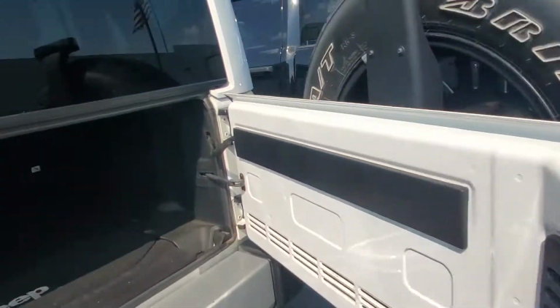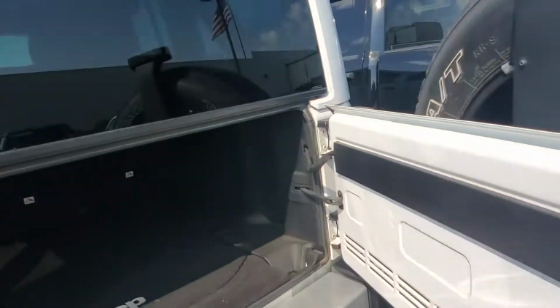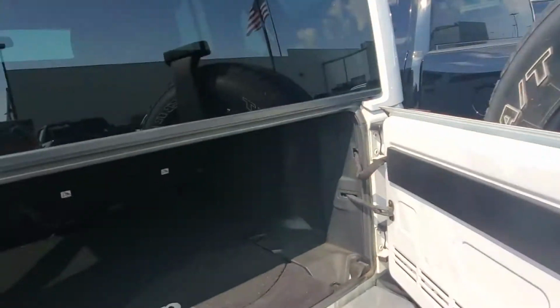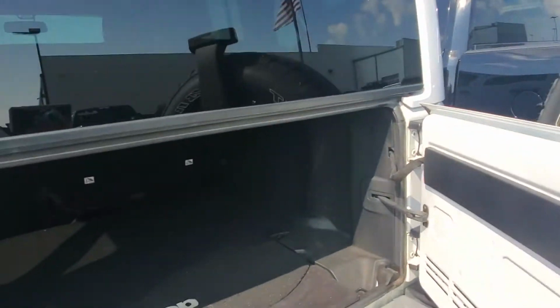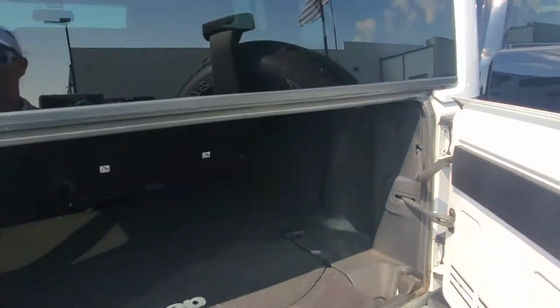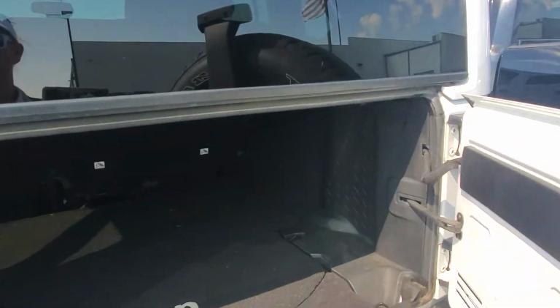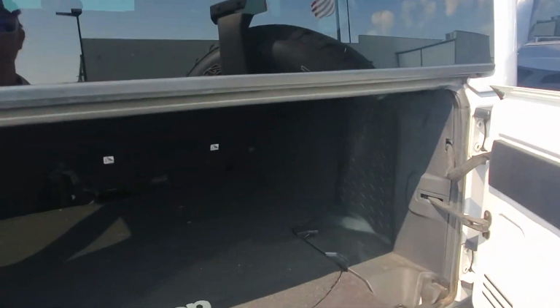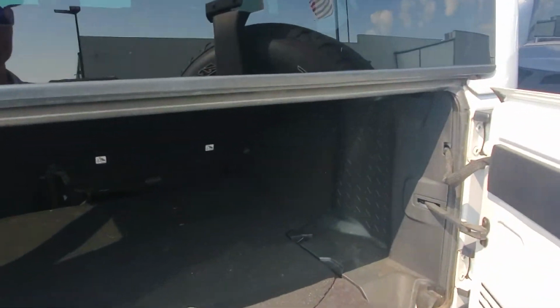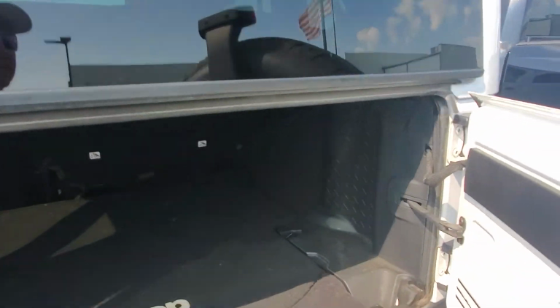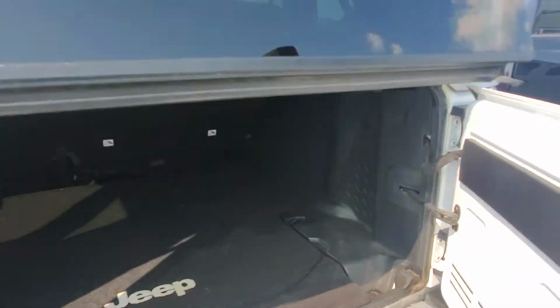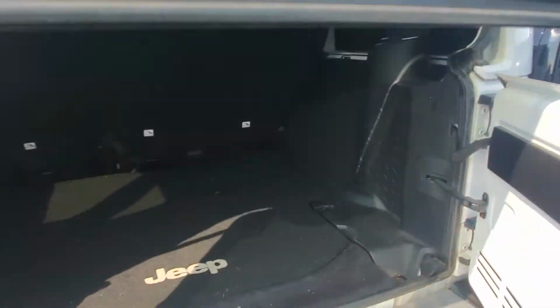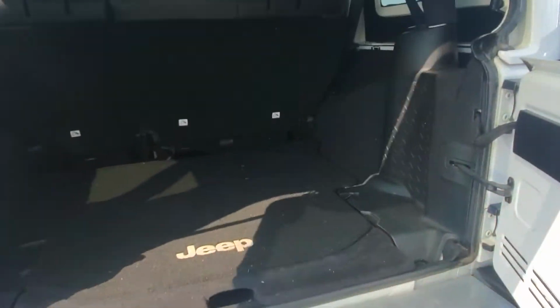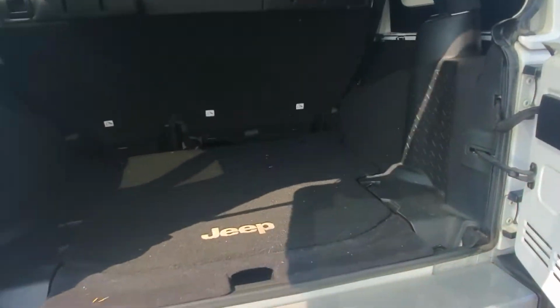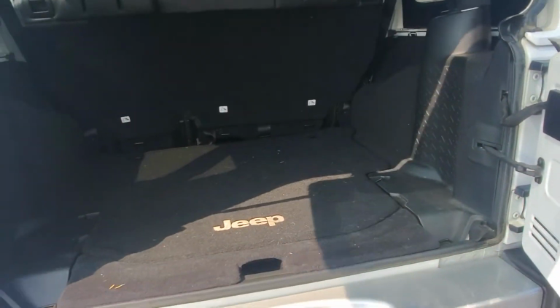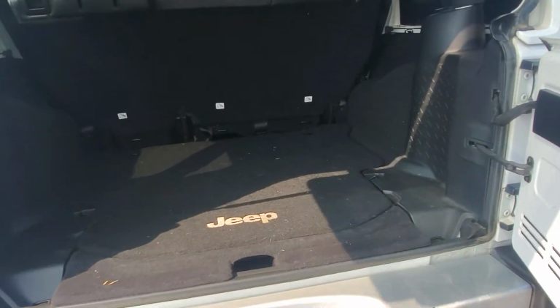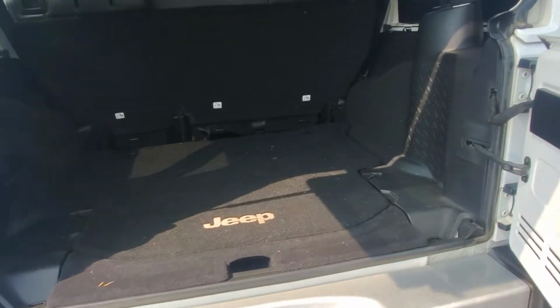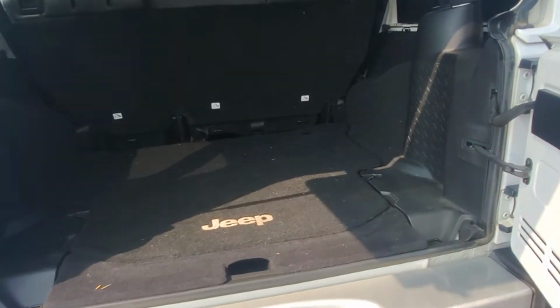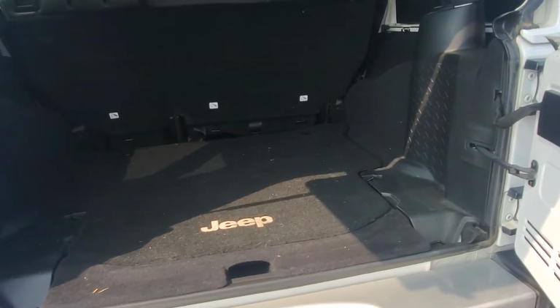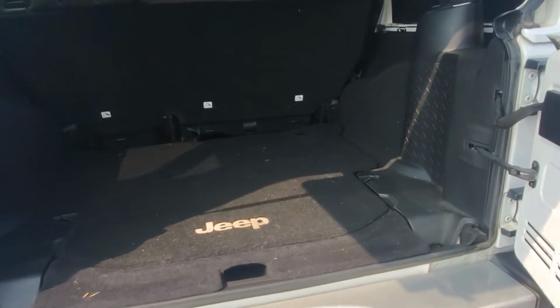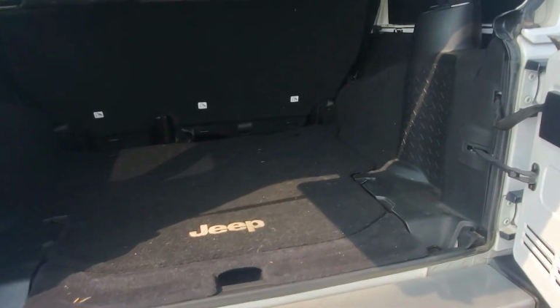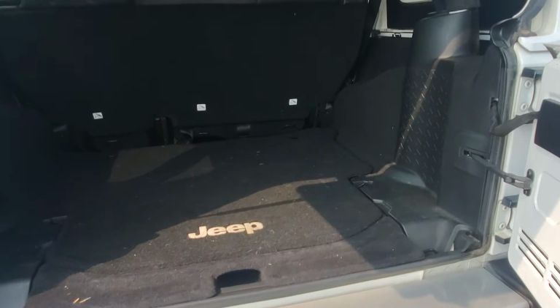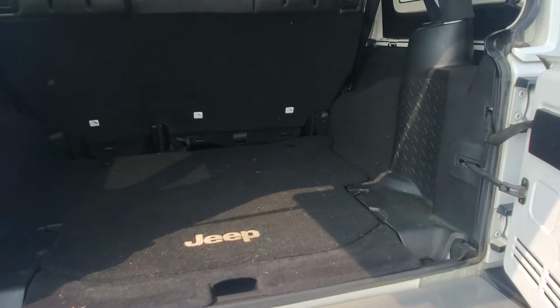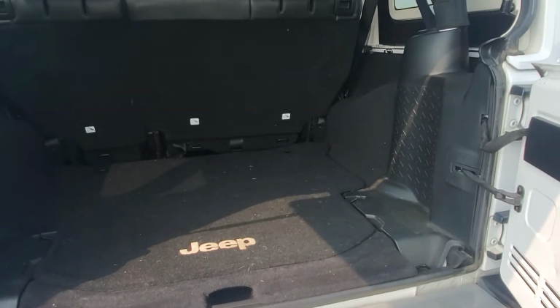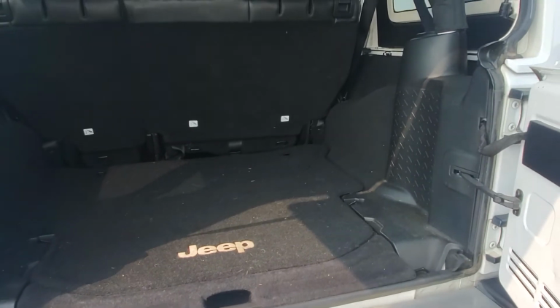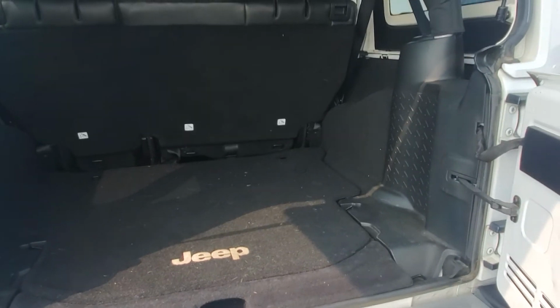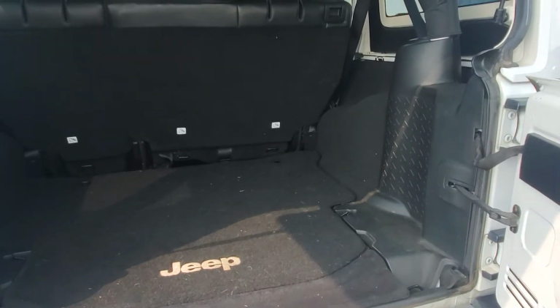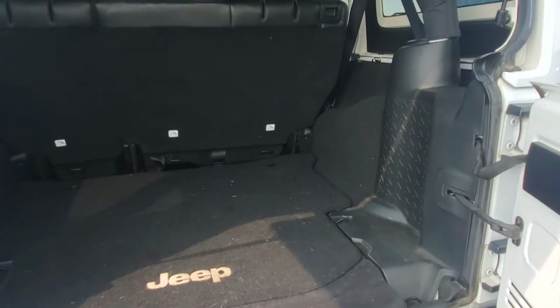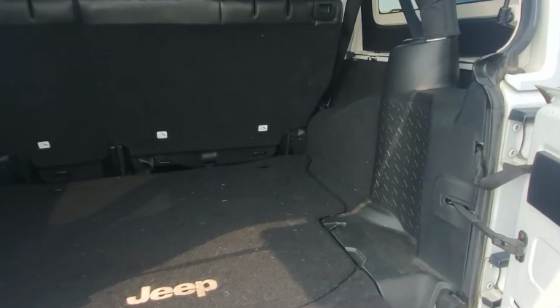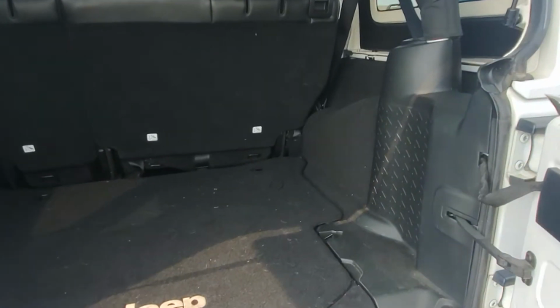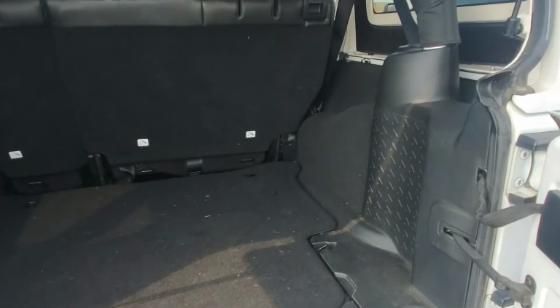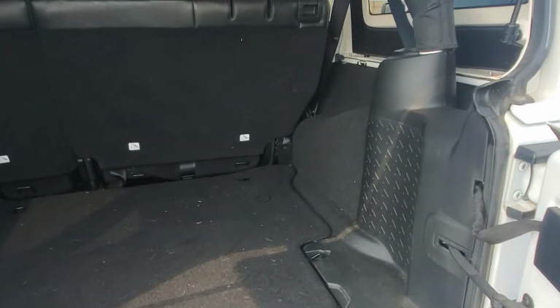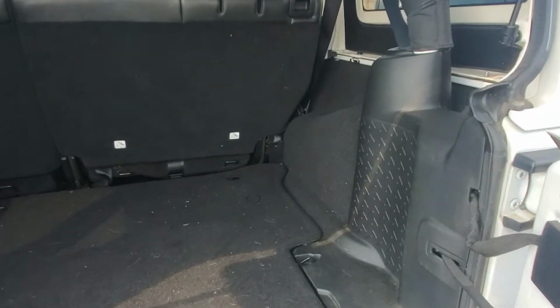Now, this vehicle is still going through service and details, so please excuse the mess.